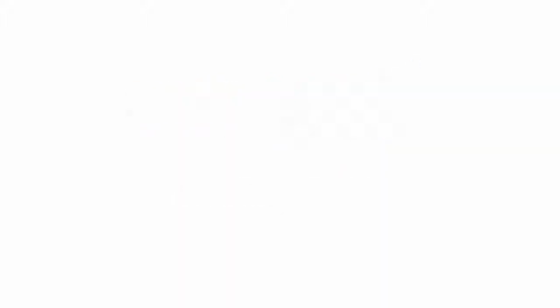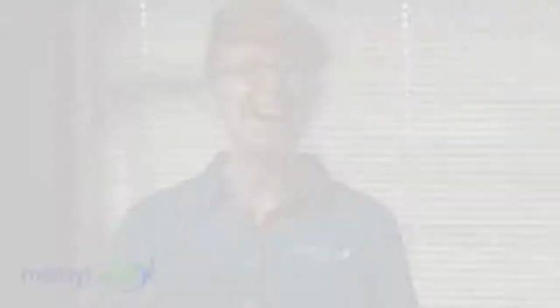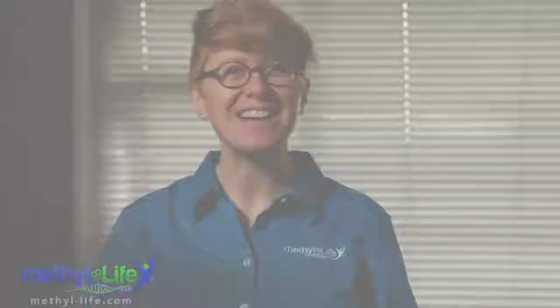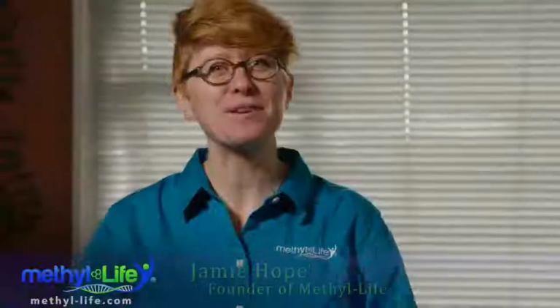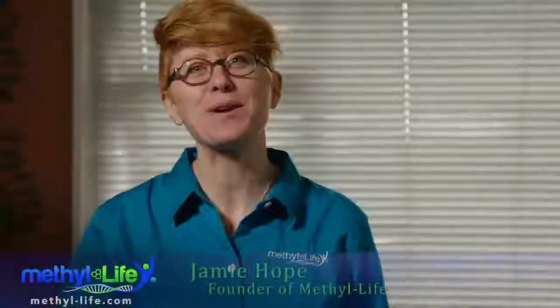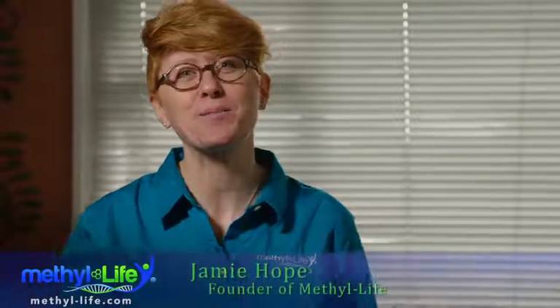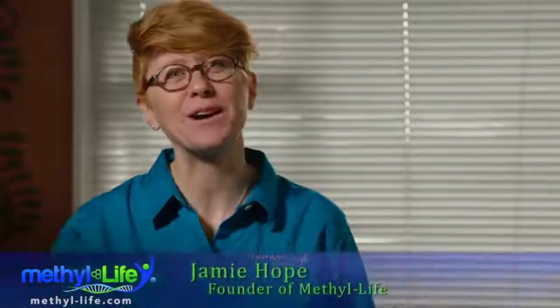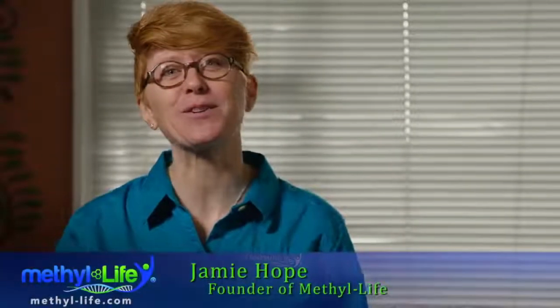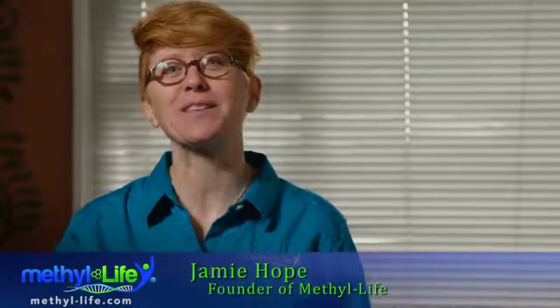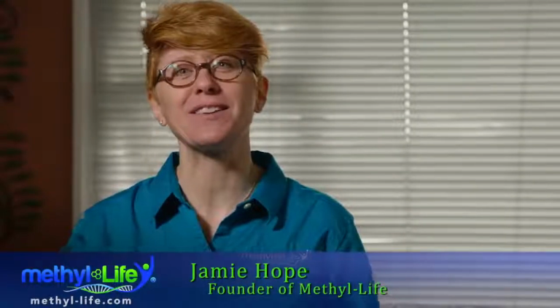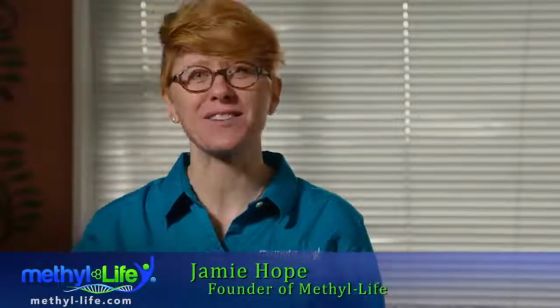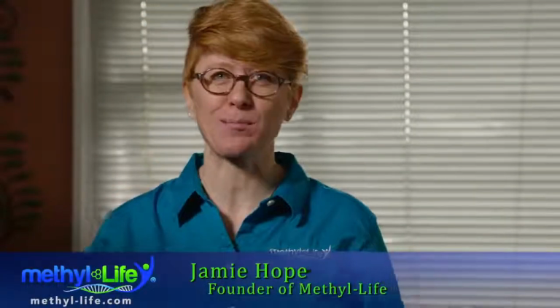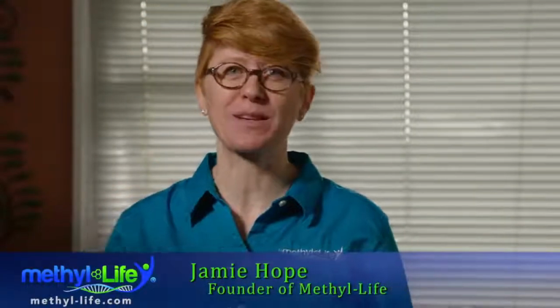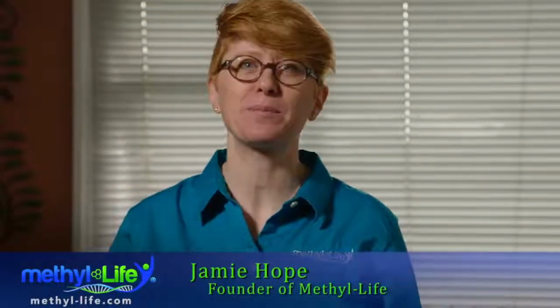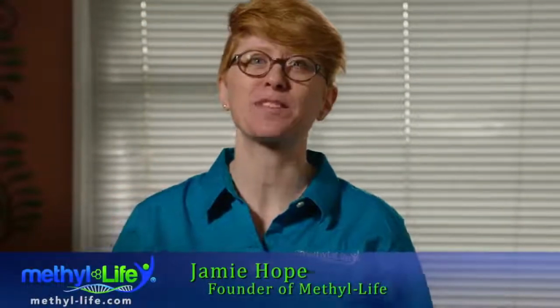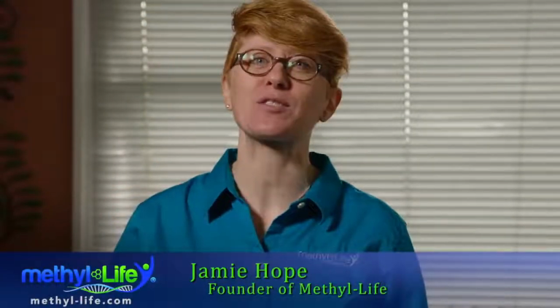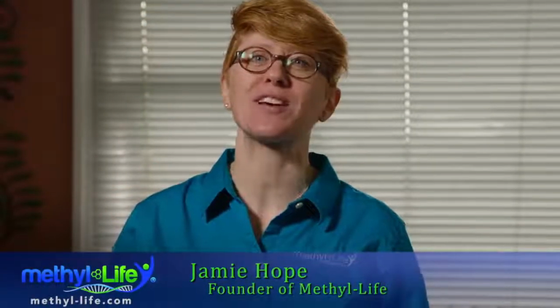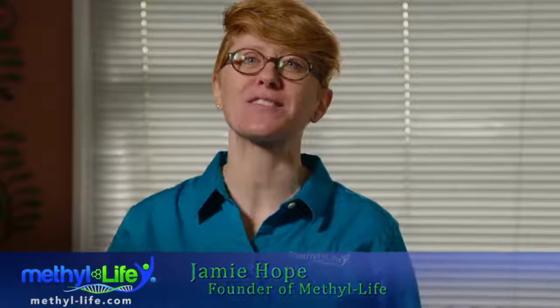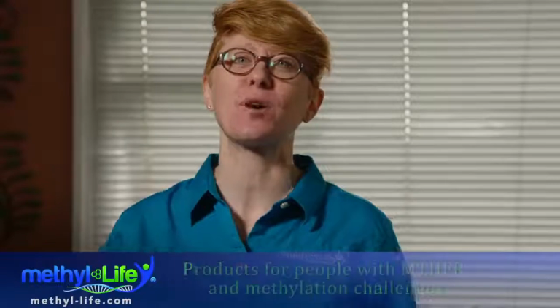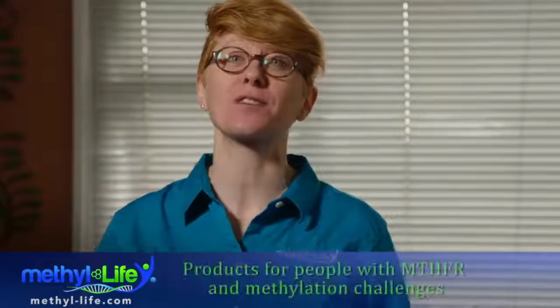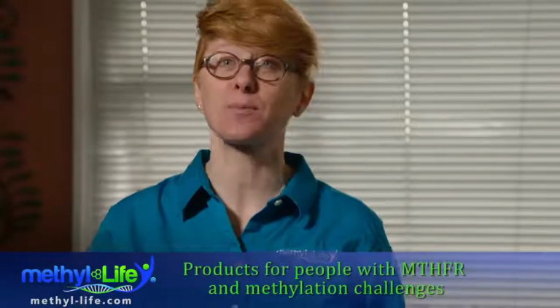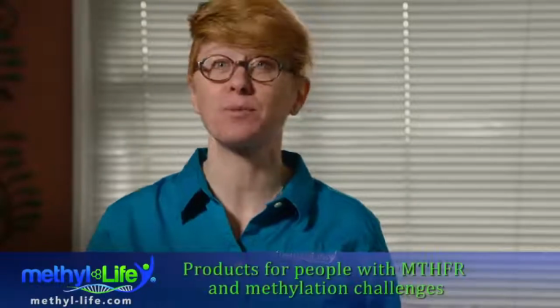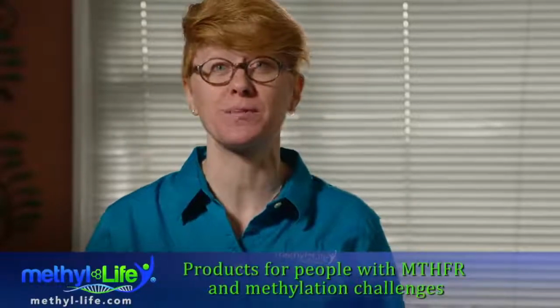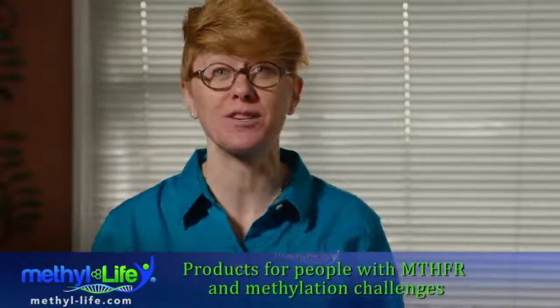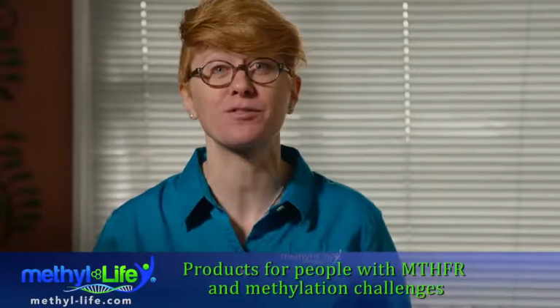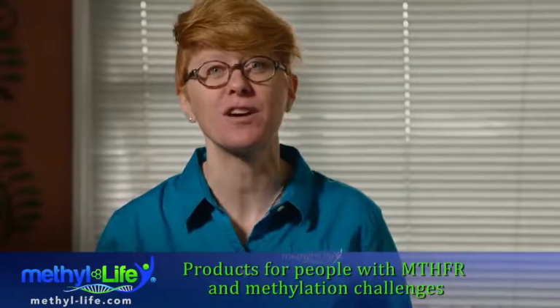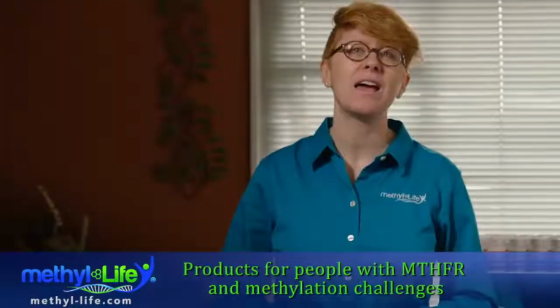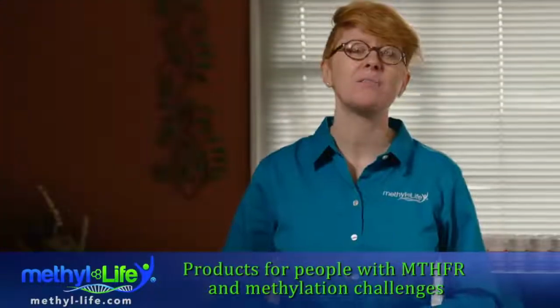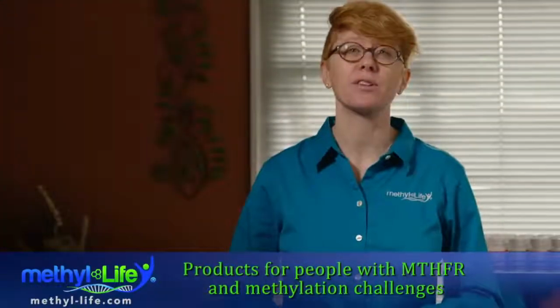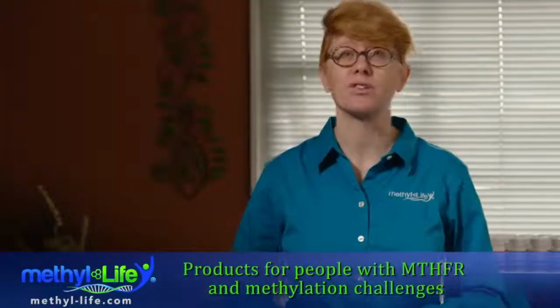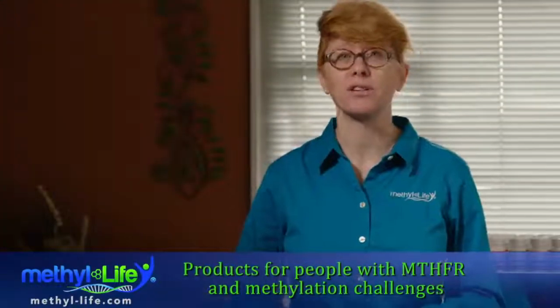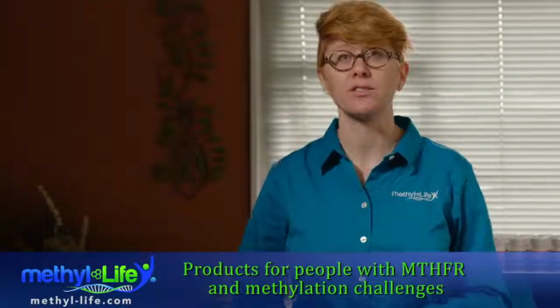Hi, I'm Jamie Hope, founder of Methylife, a supplement company that specializes in products for people with MTHFR and methylation challenges.